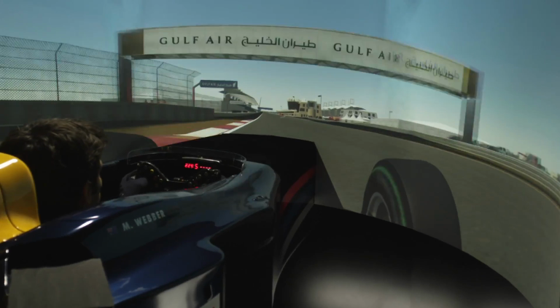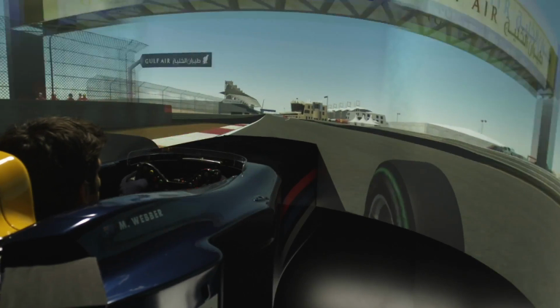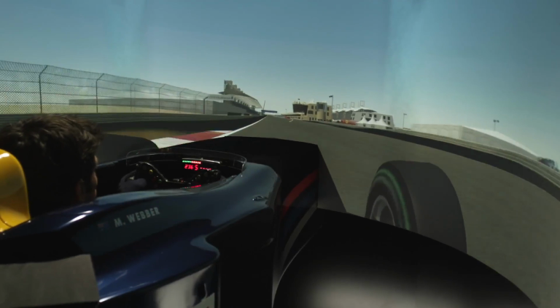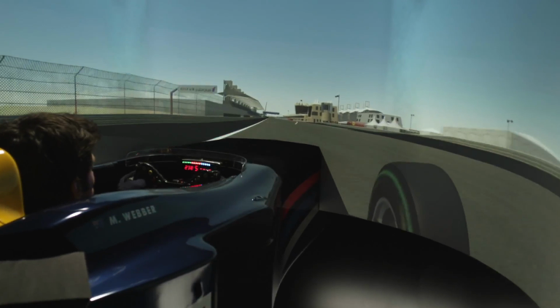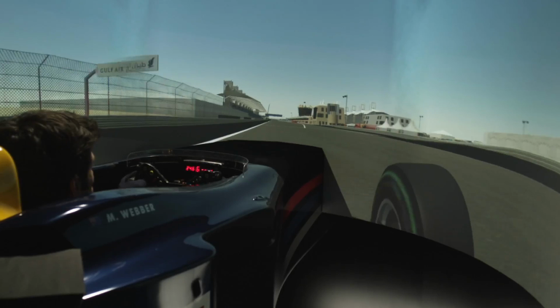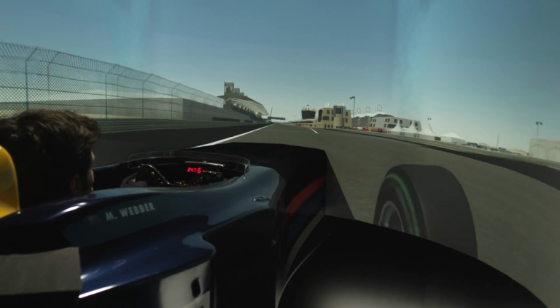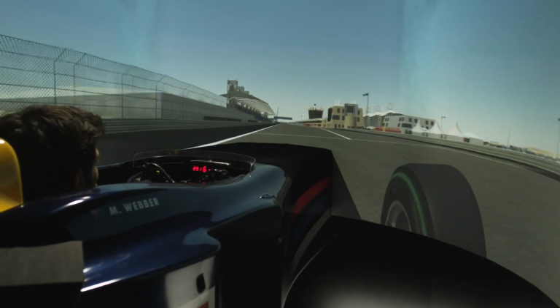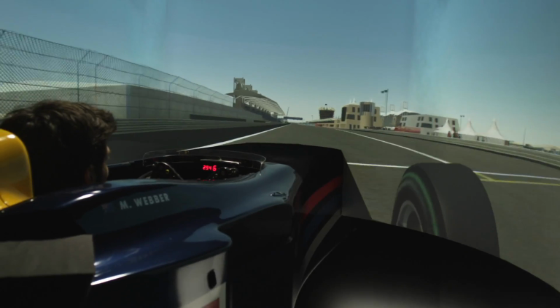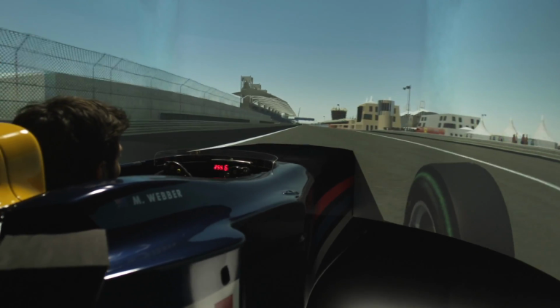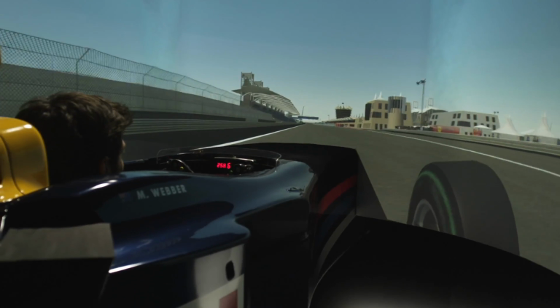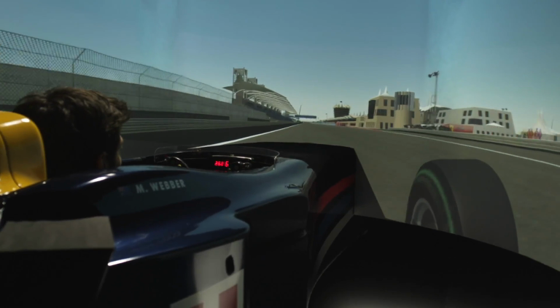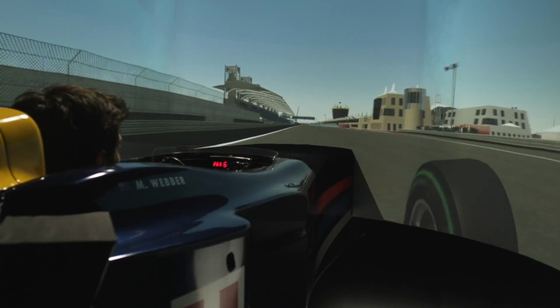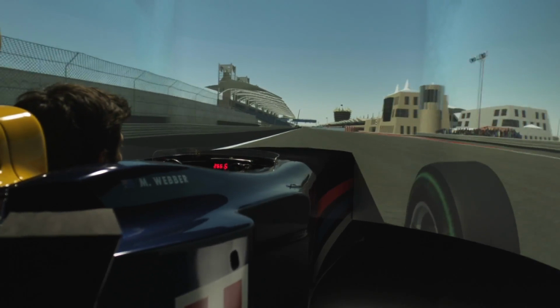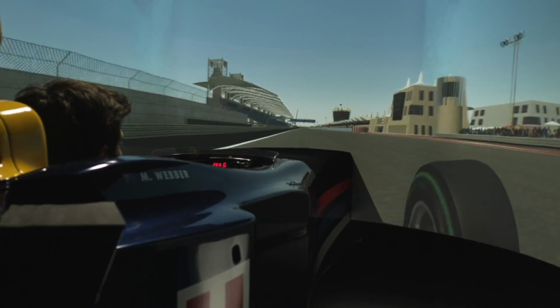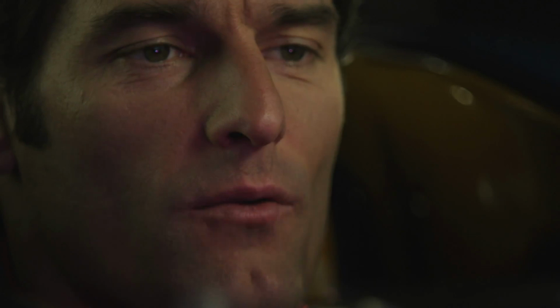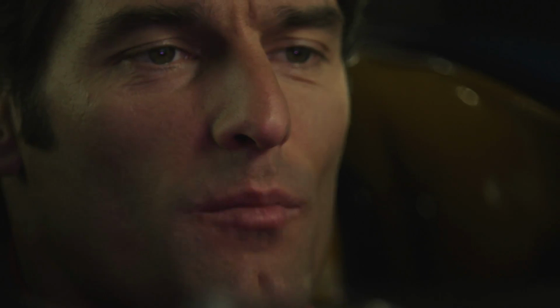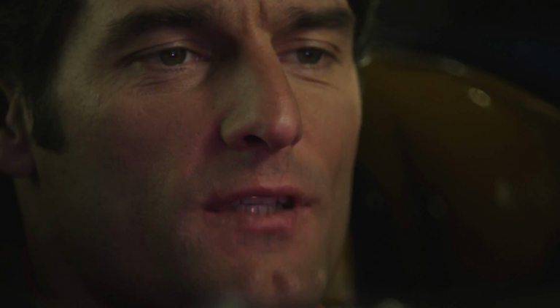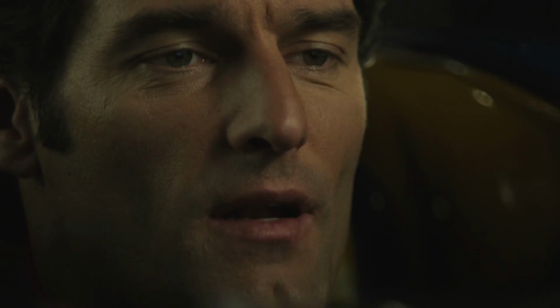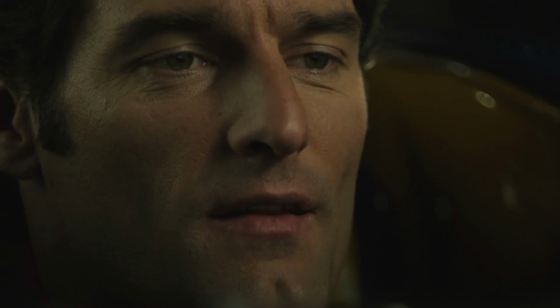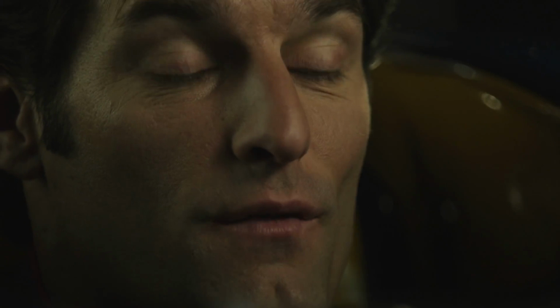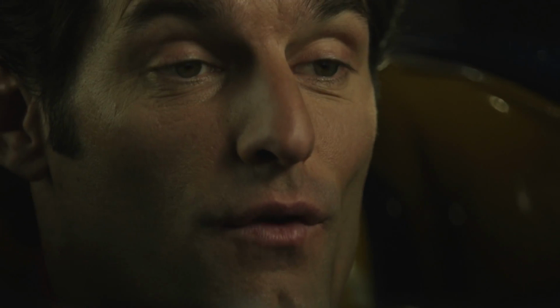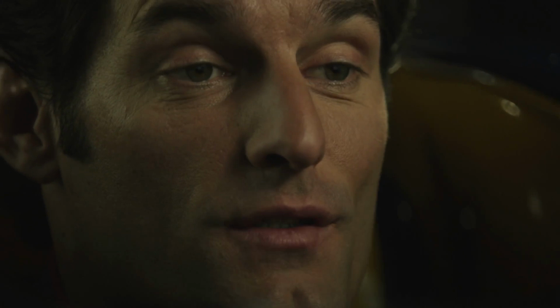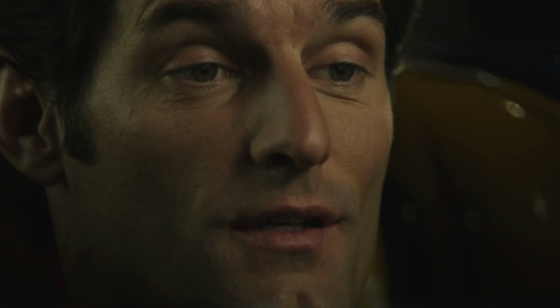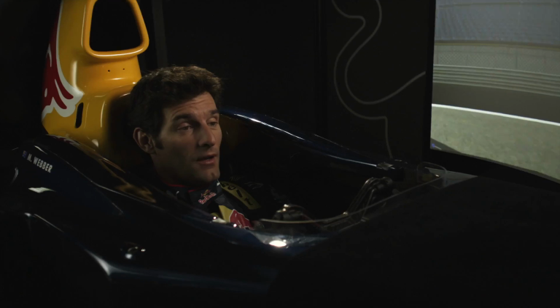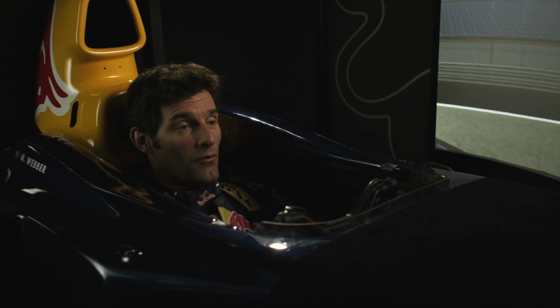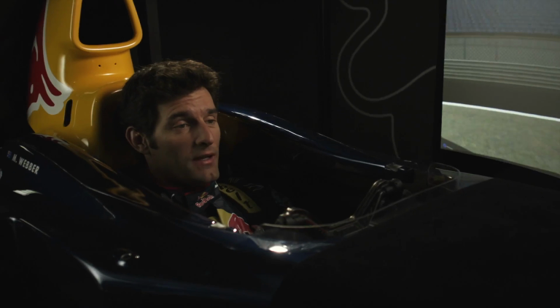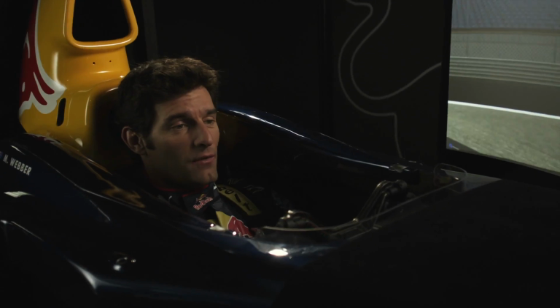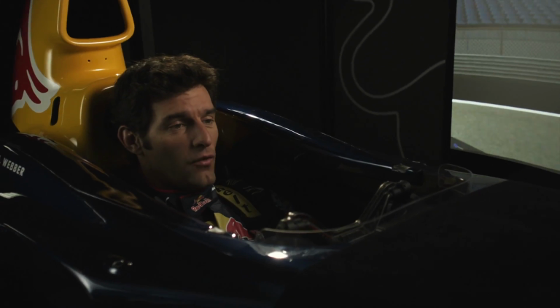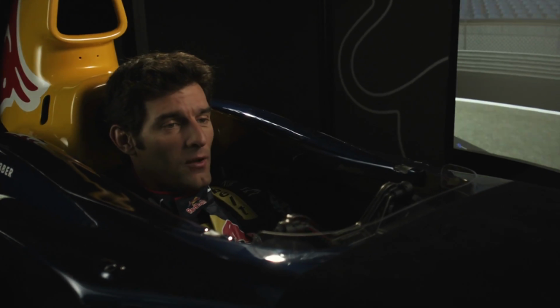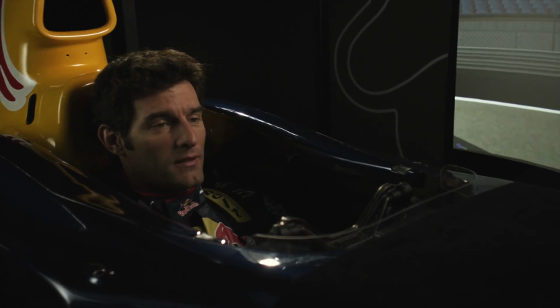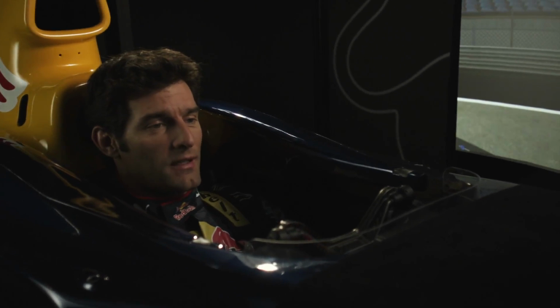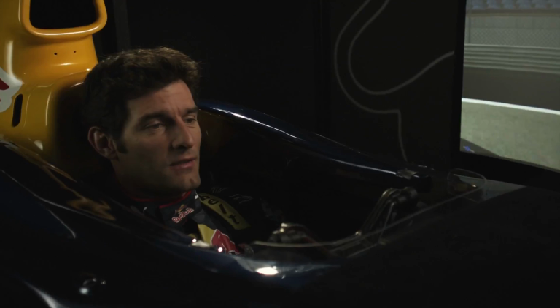Here we are at the Bahrain Formula One circuit in the Red Bull simulator. It's the first race of the Formula One season.